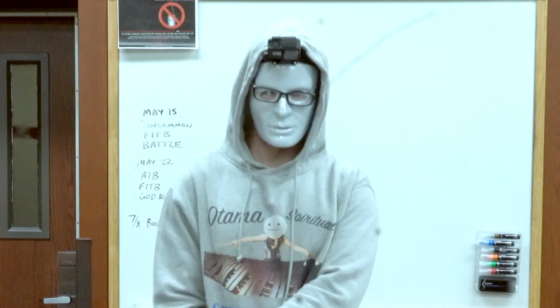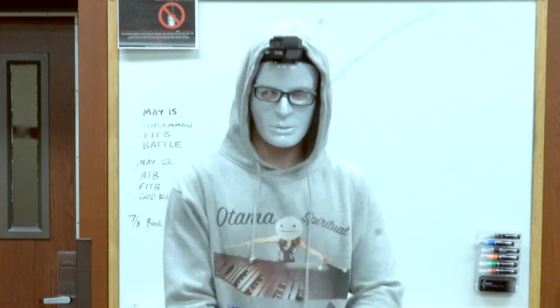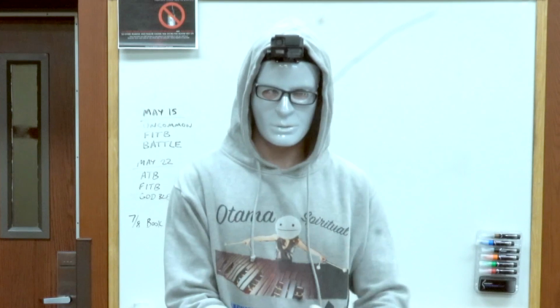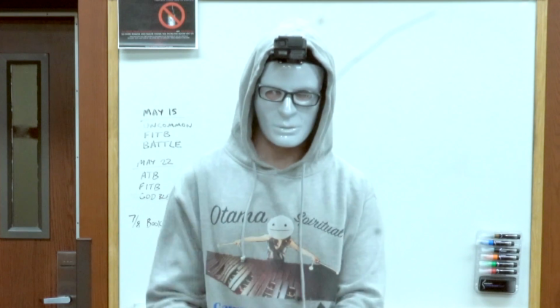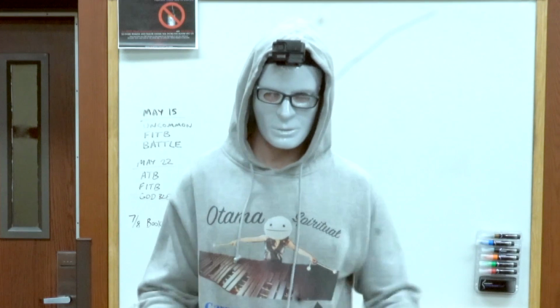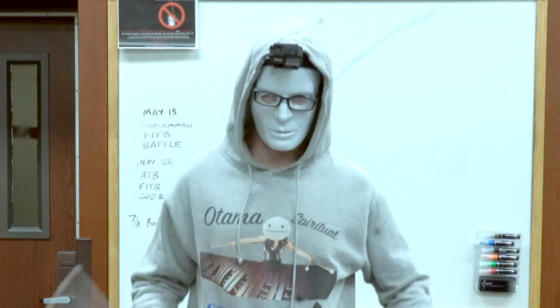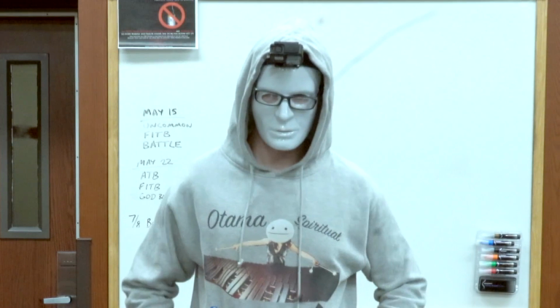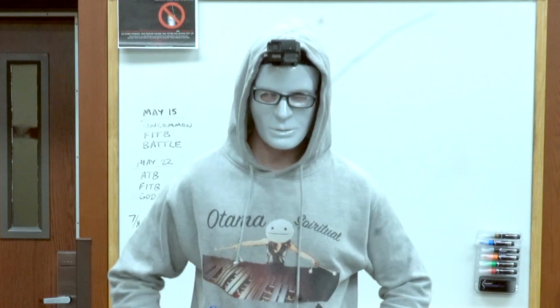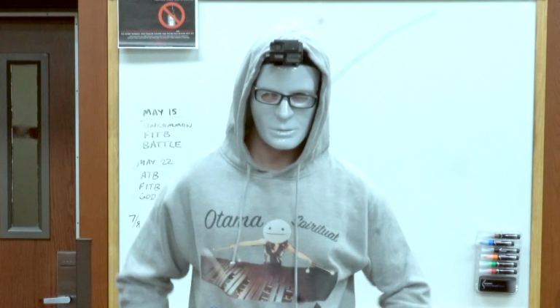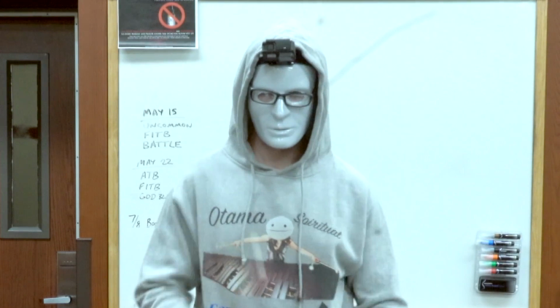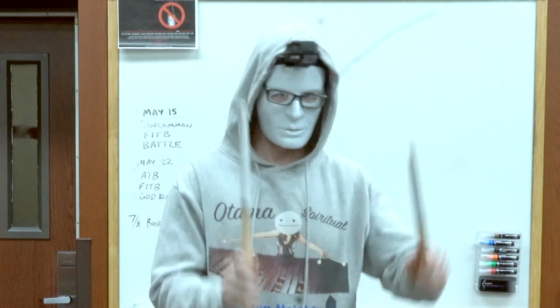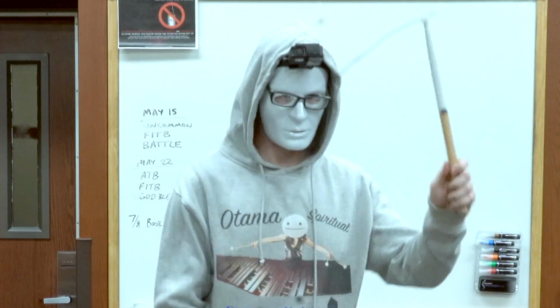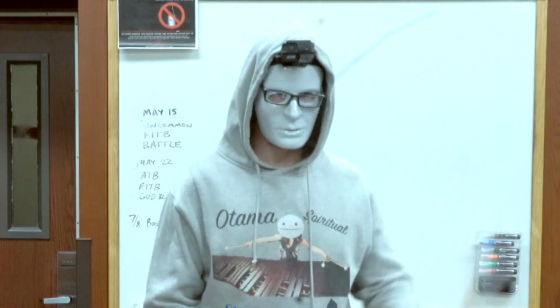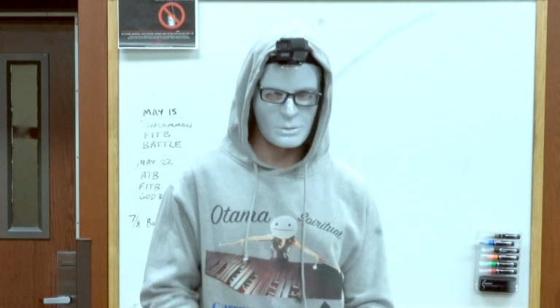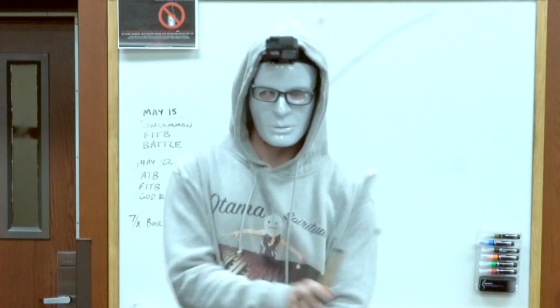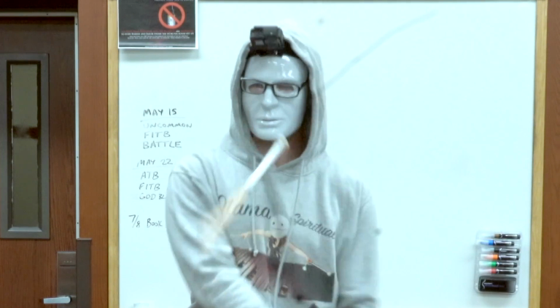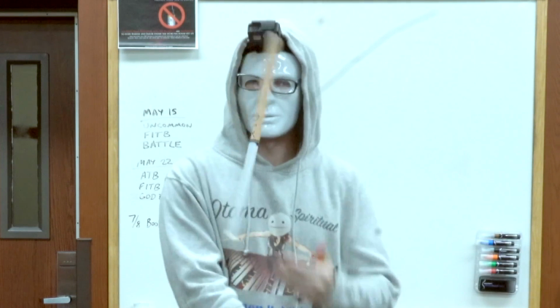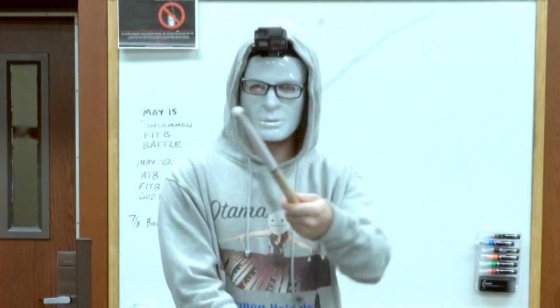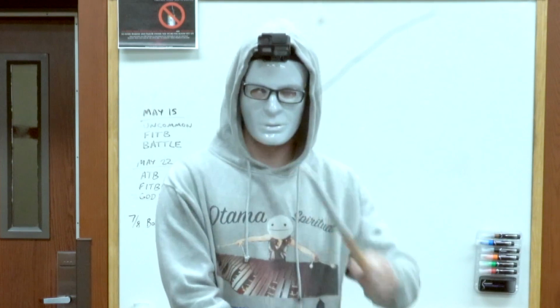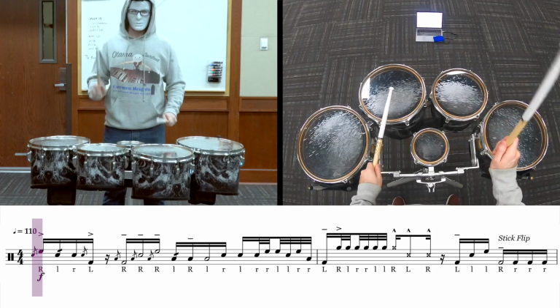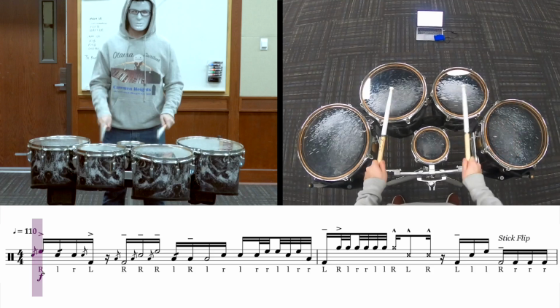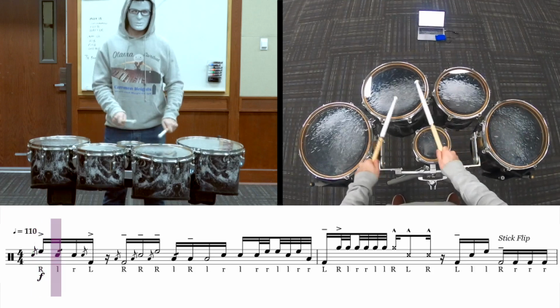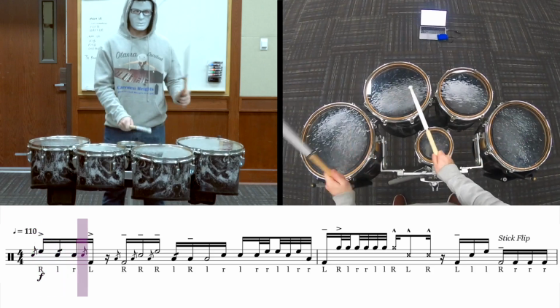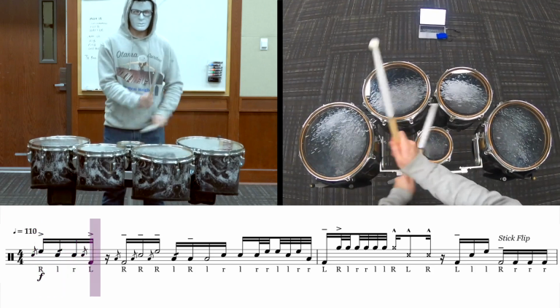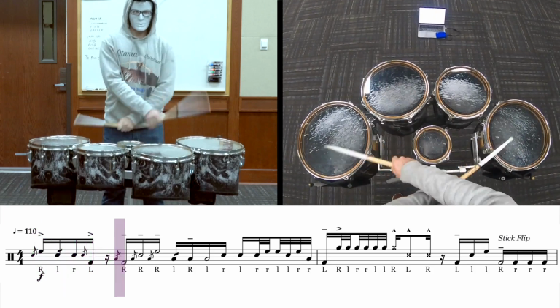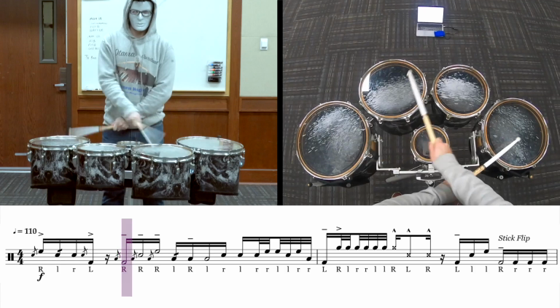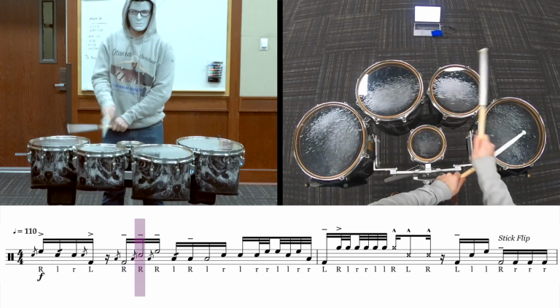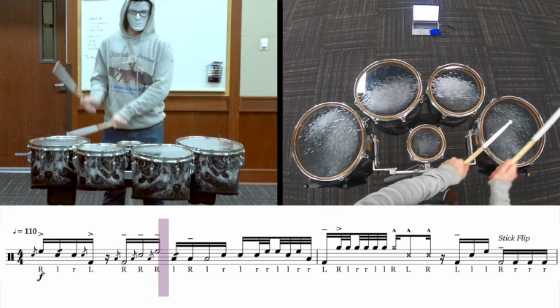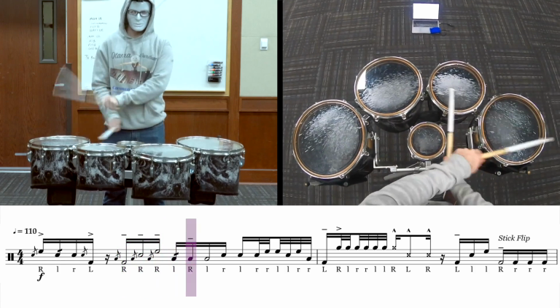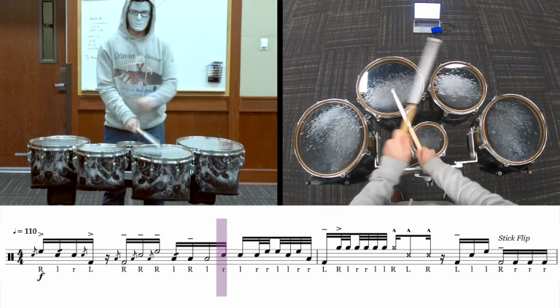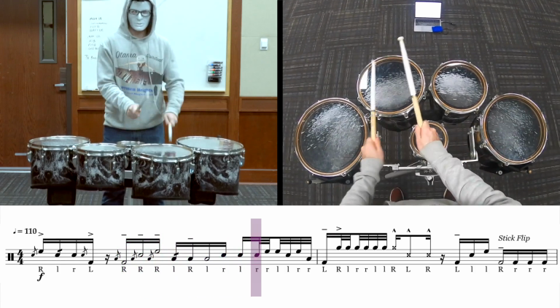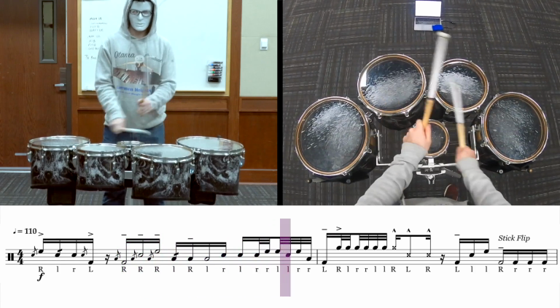Now you may be getting all excited, thinking you can actually play this whole thing. Well, just check out this next part.